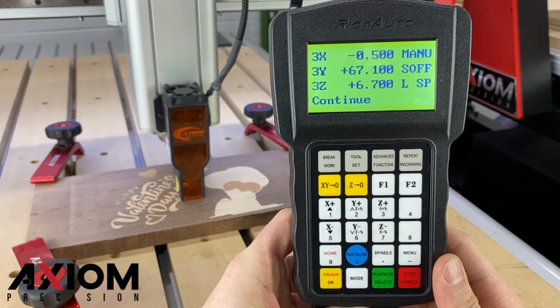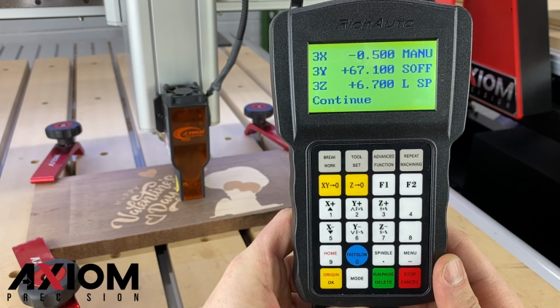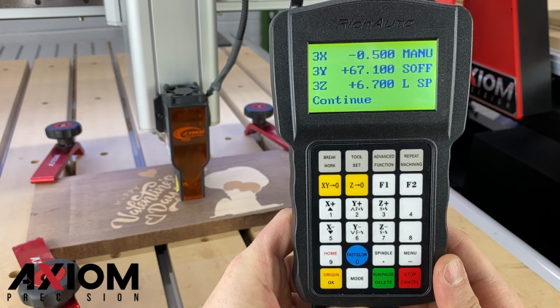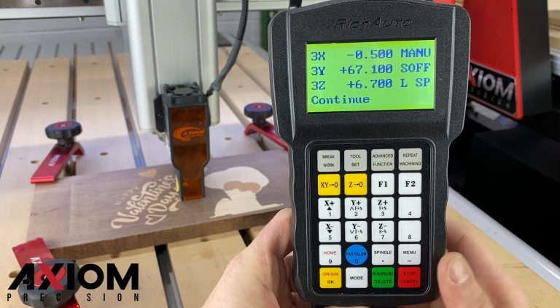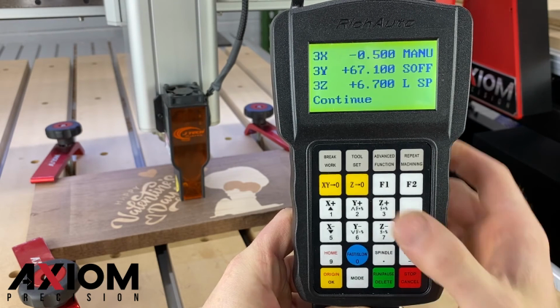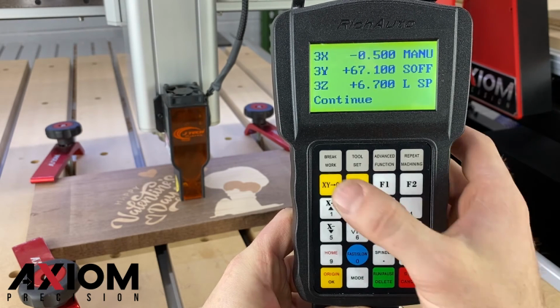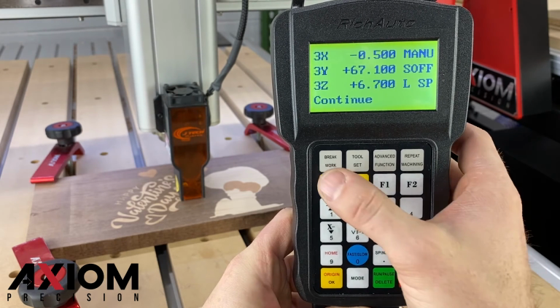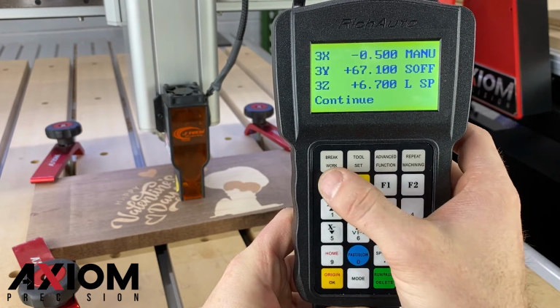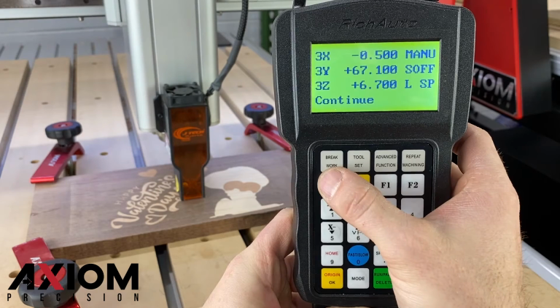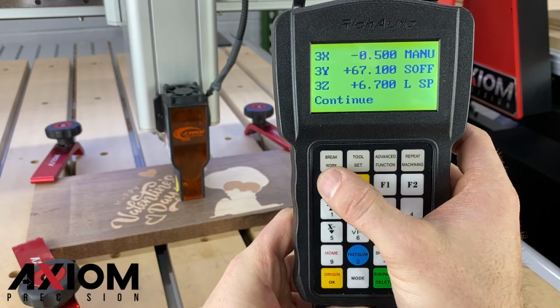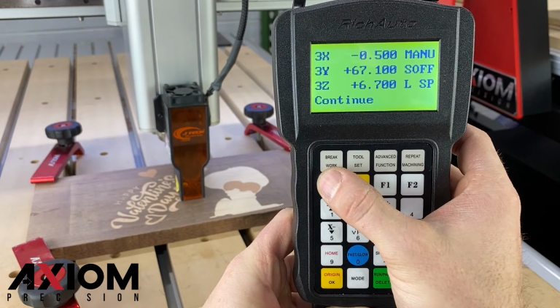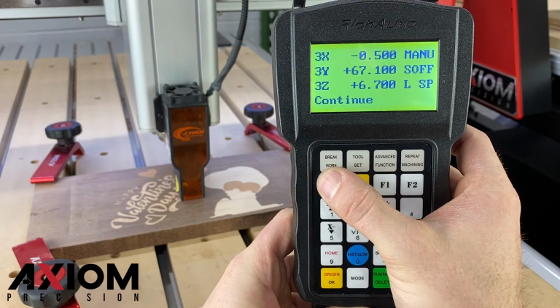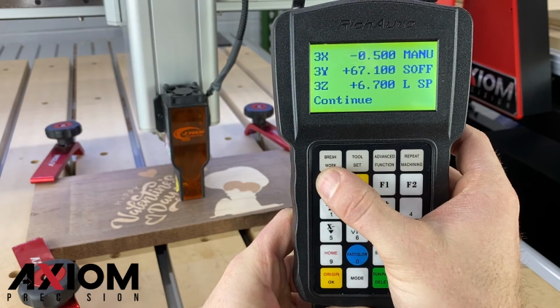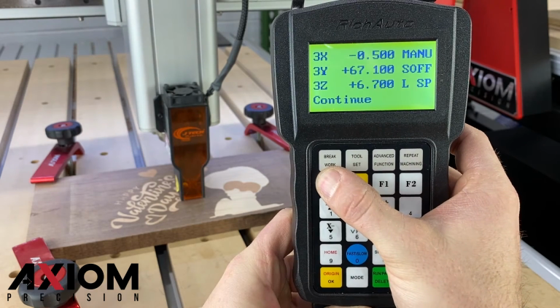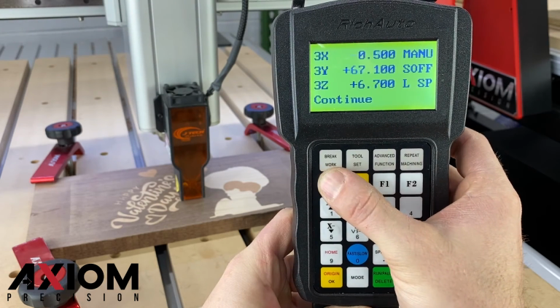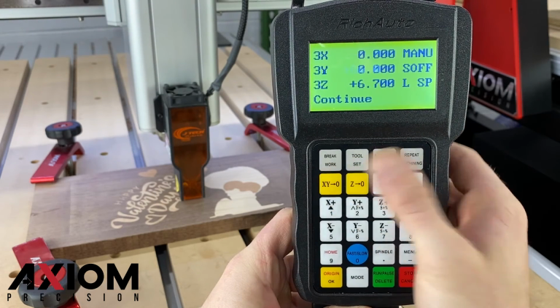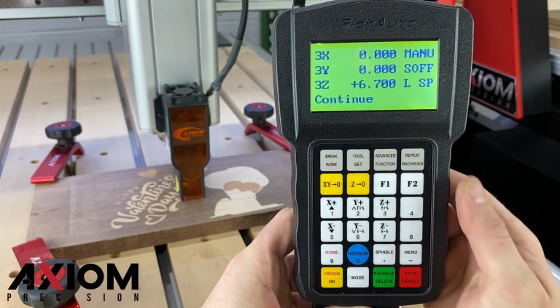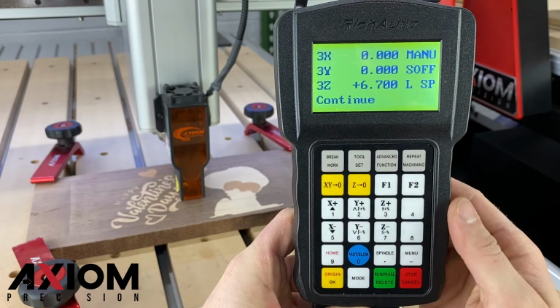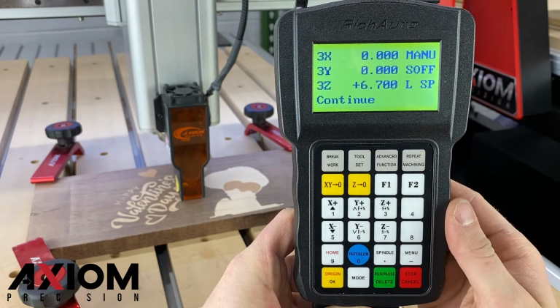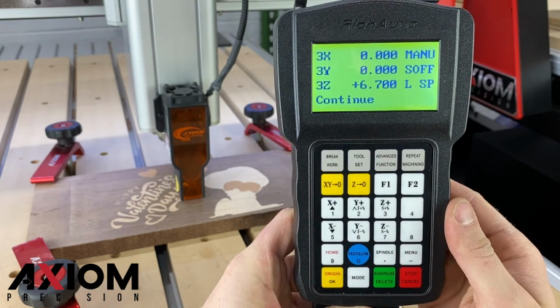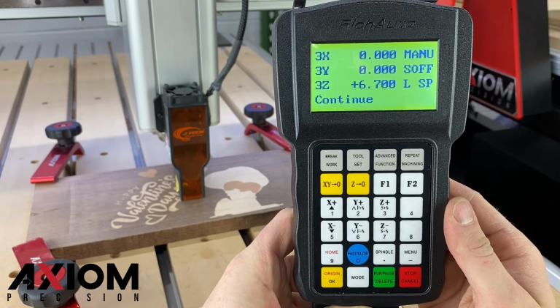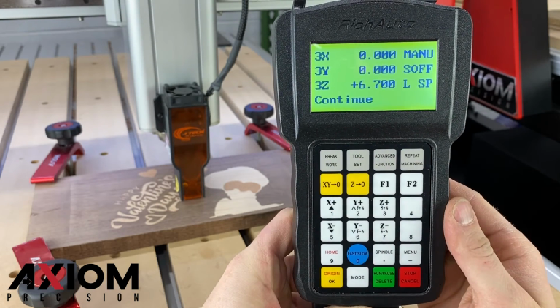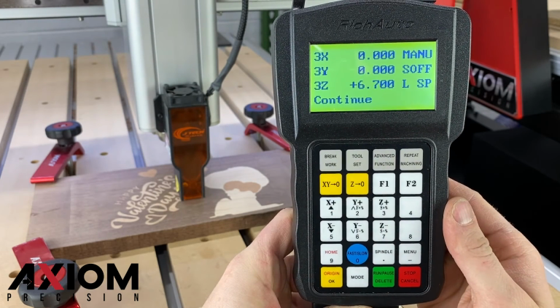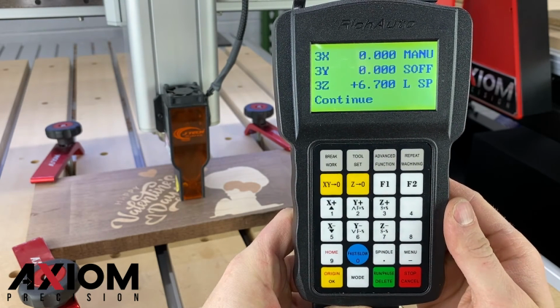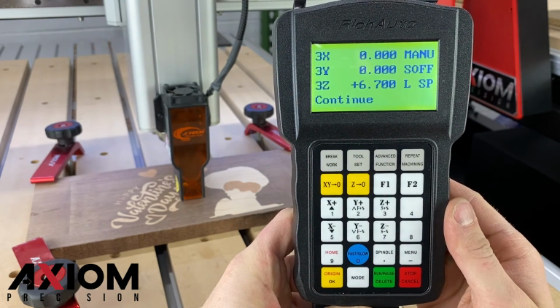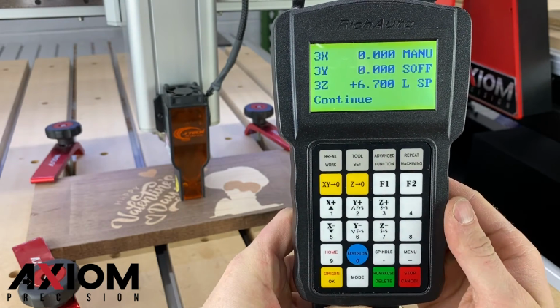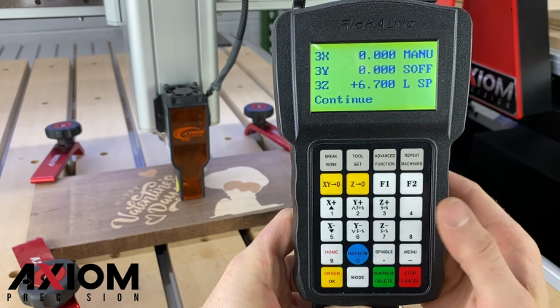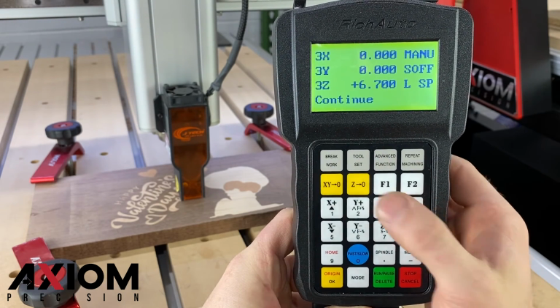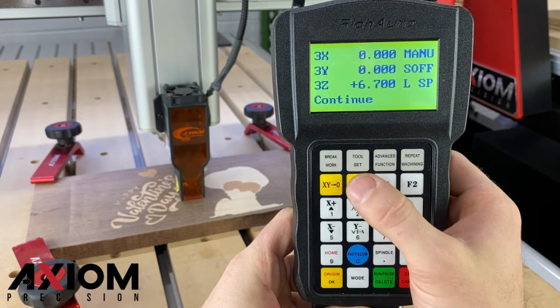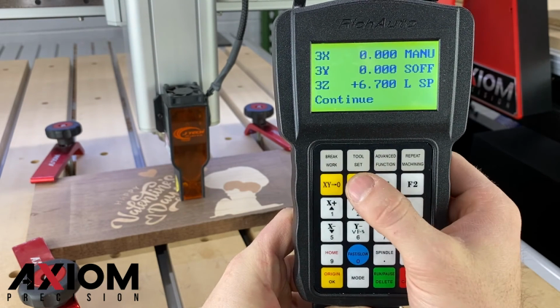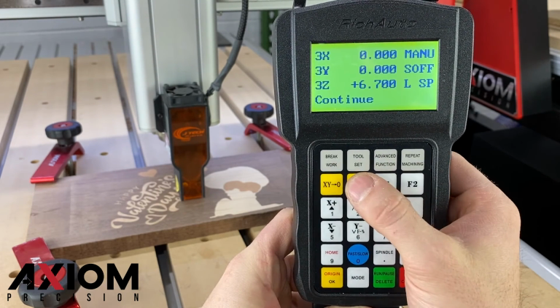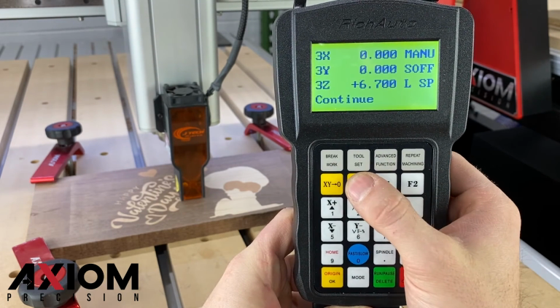After the correct offset has been reached, be sure to press the XYZero button to set that up as the new origin position.